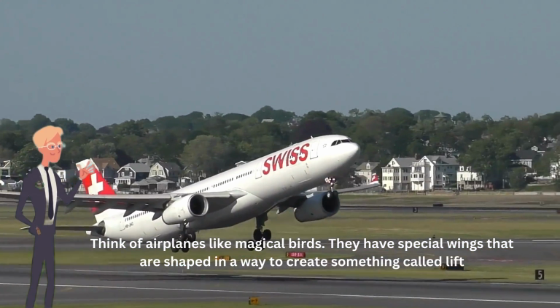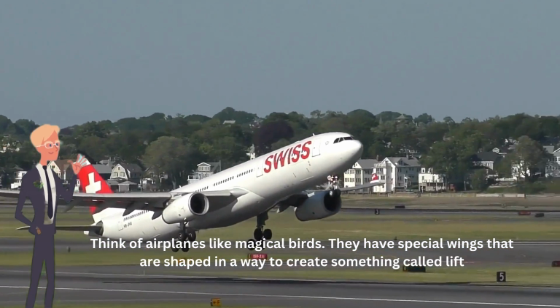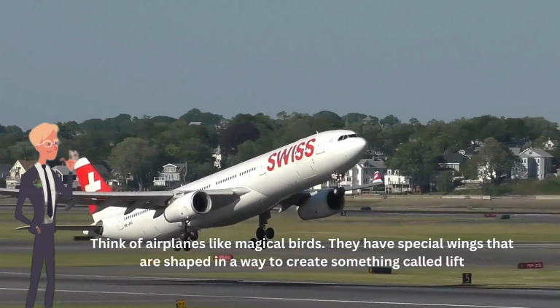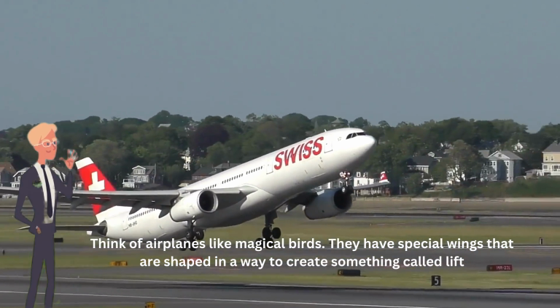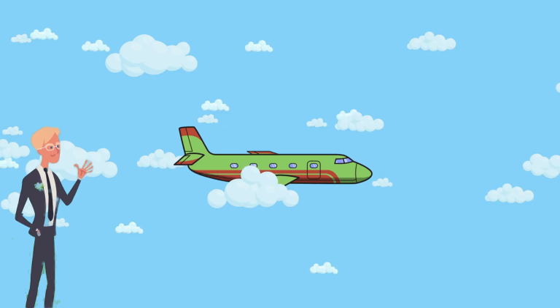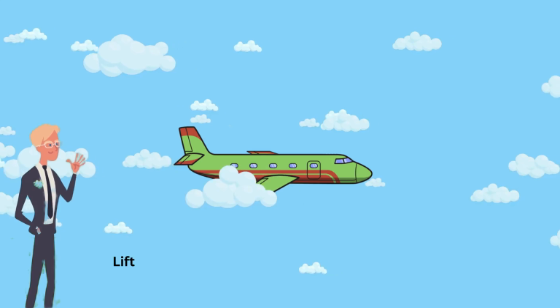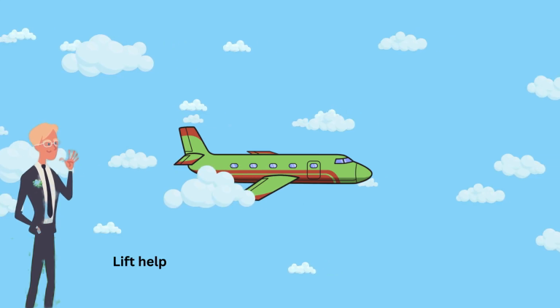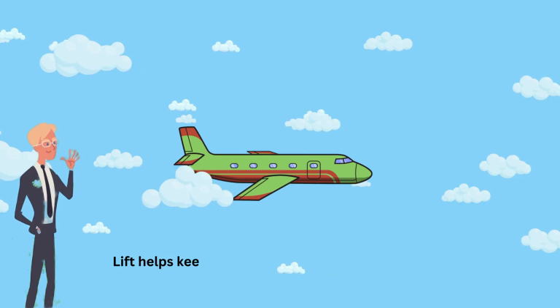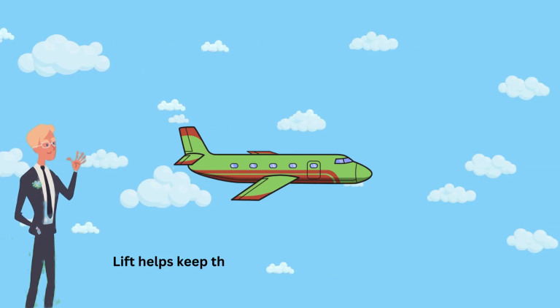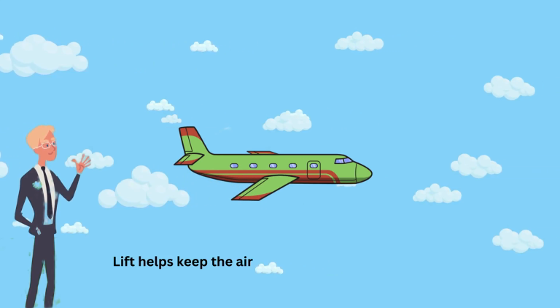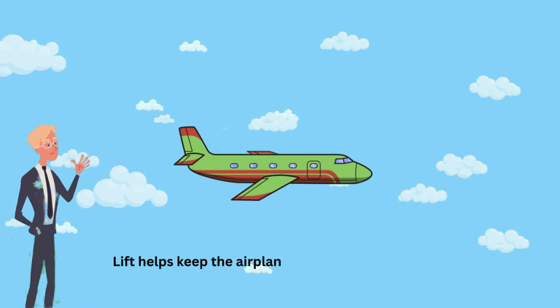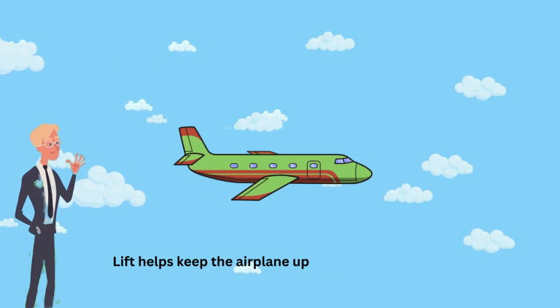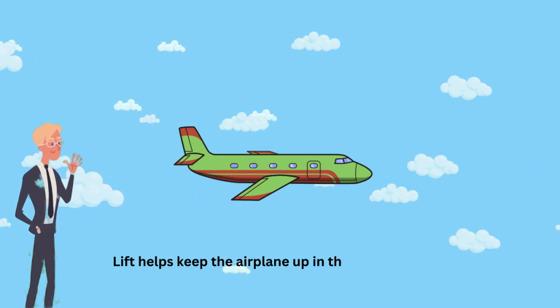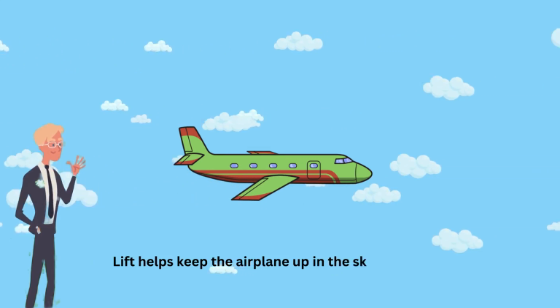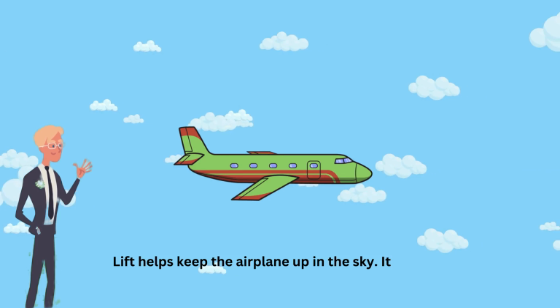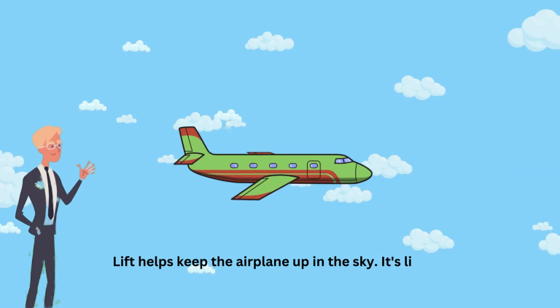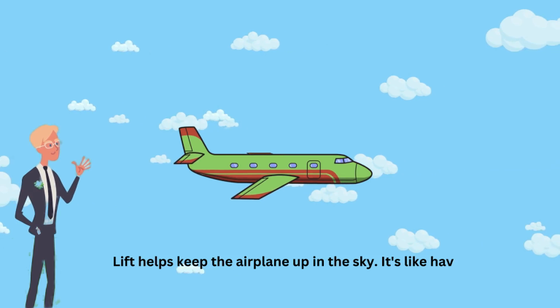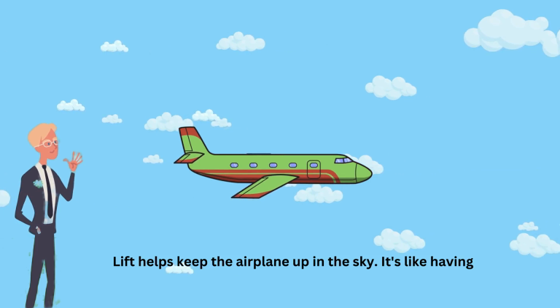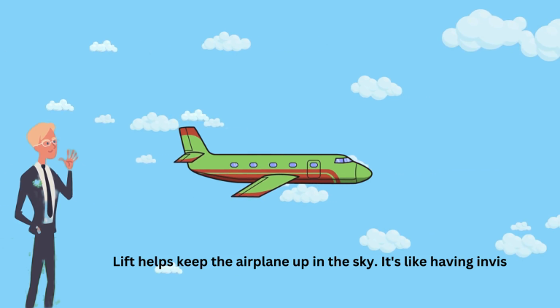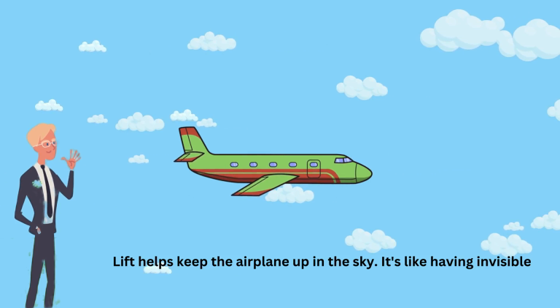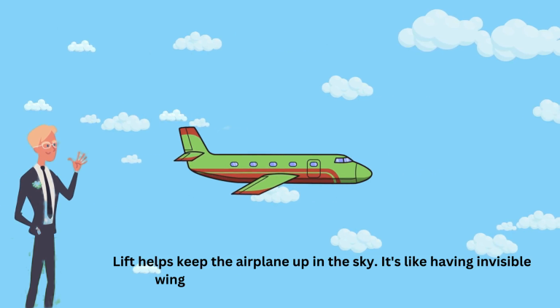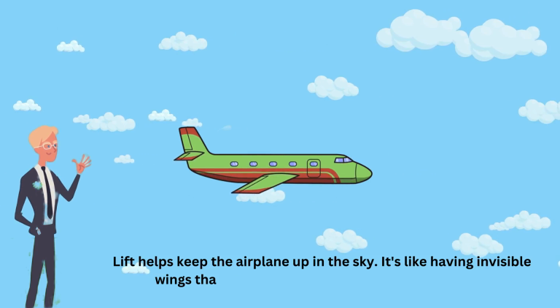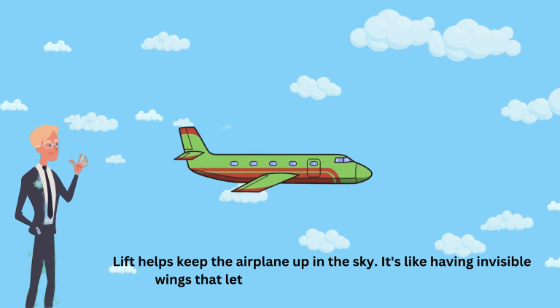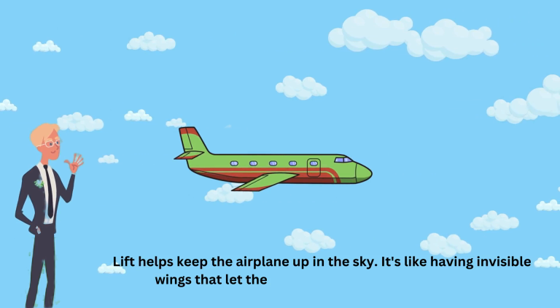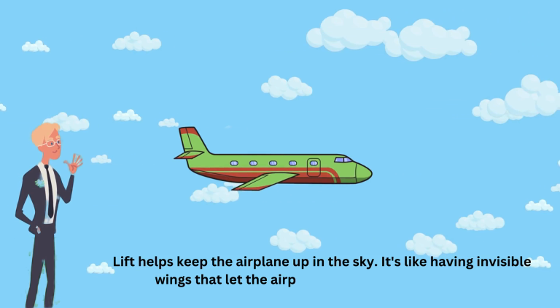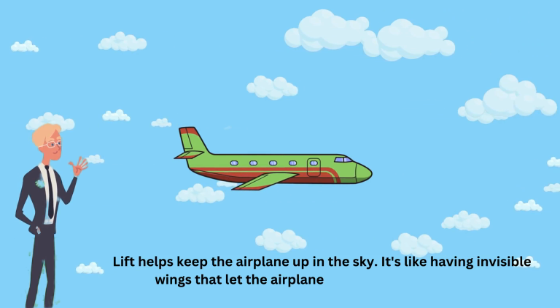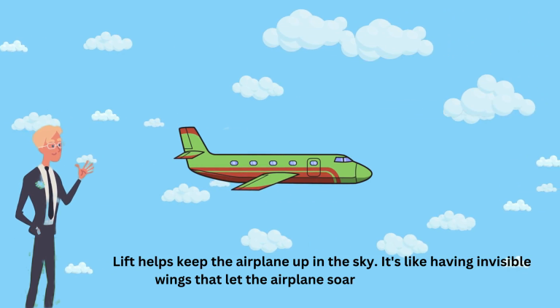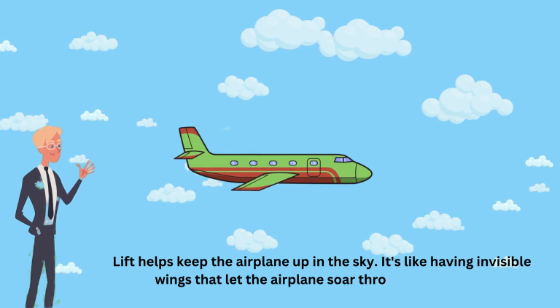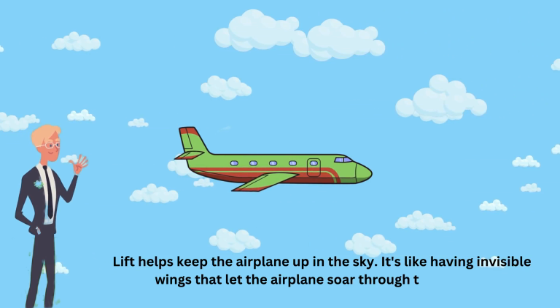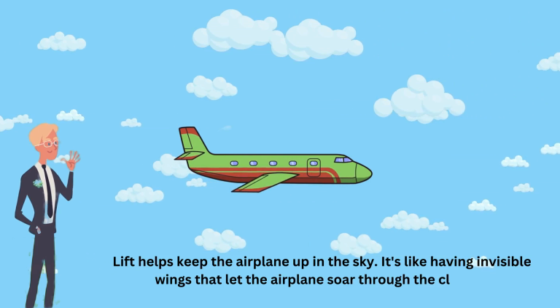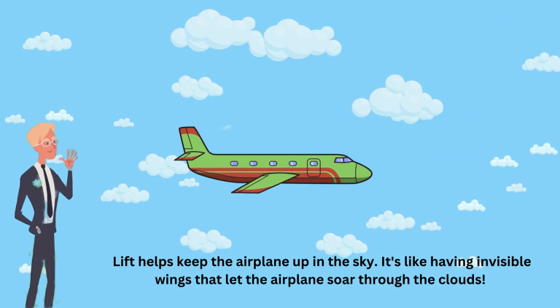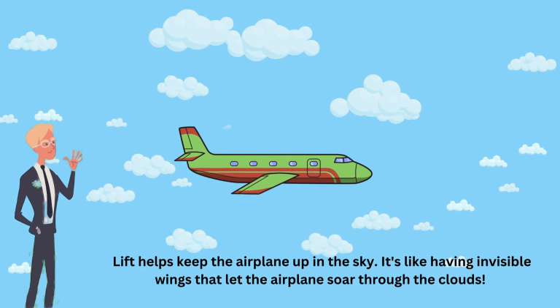Lift helps keep the airplane up in the sky. It's like having invisible wings that let the airplane soar through the clouds.